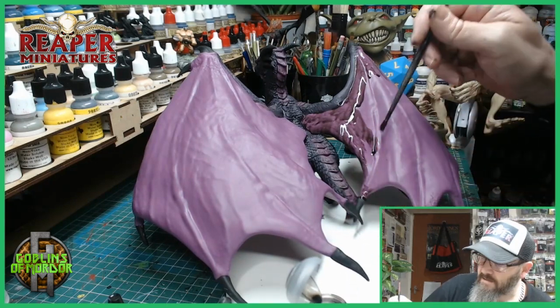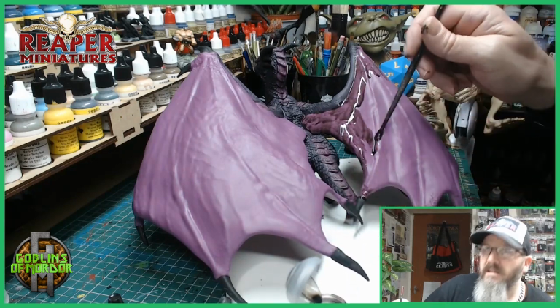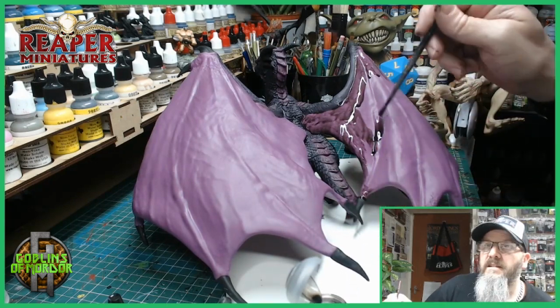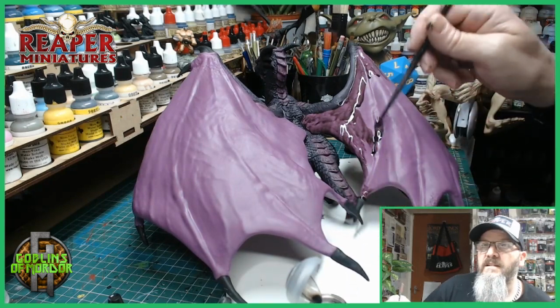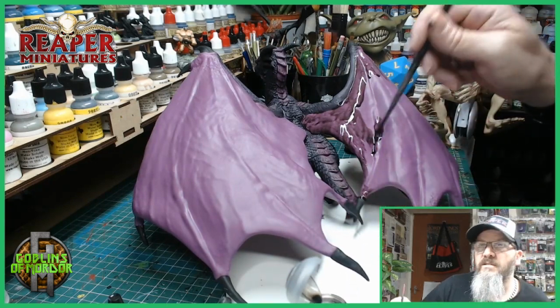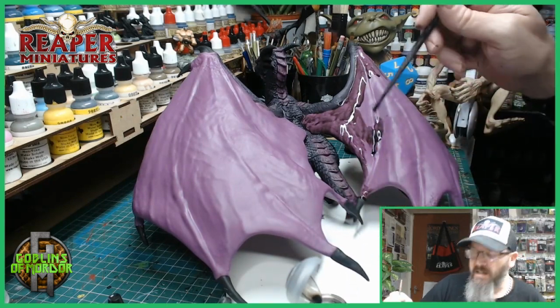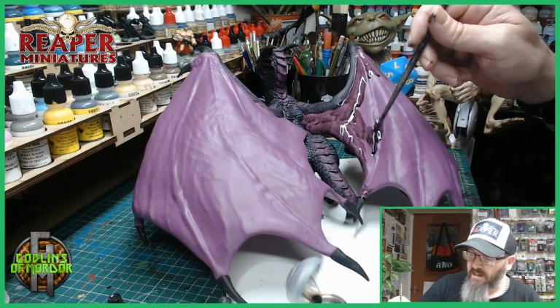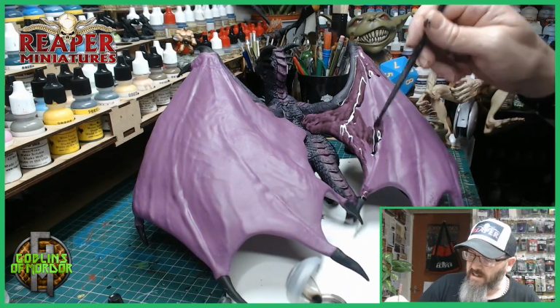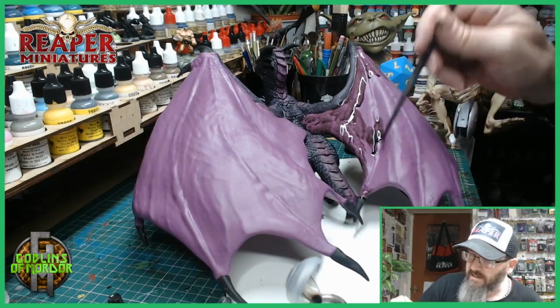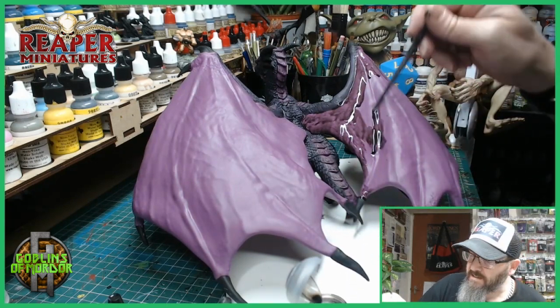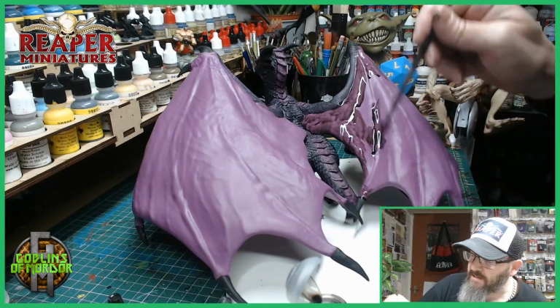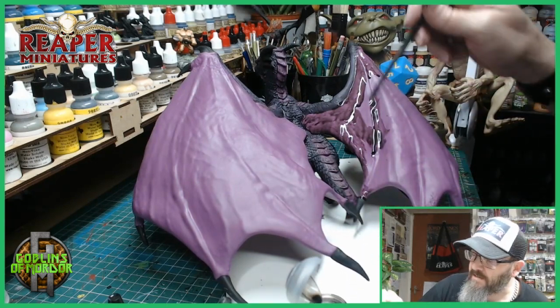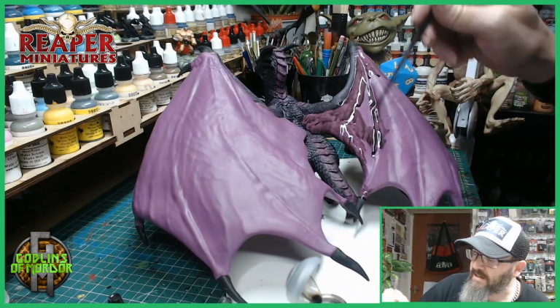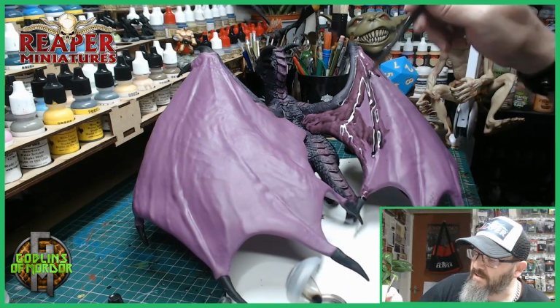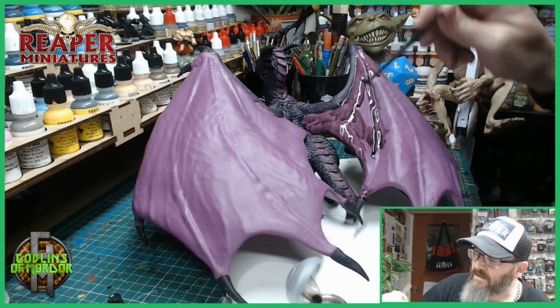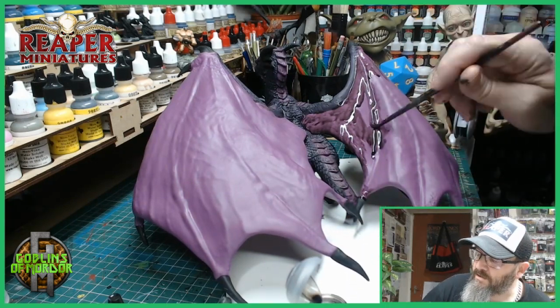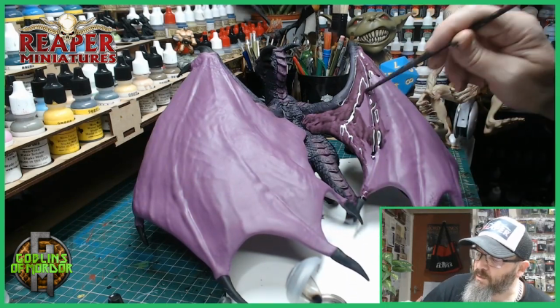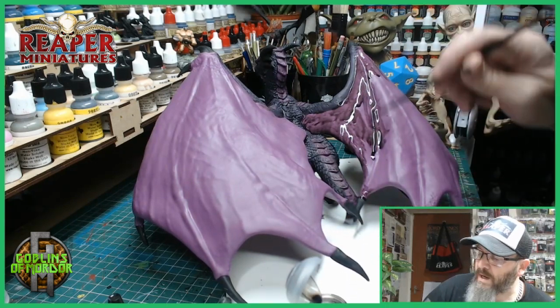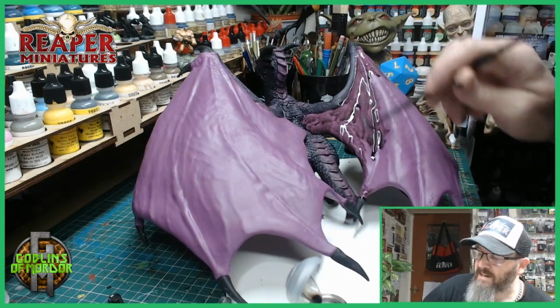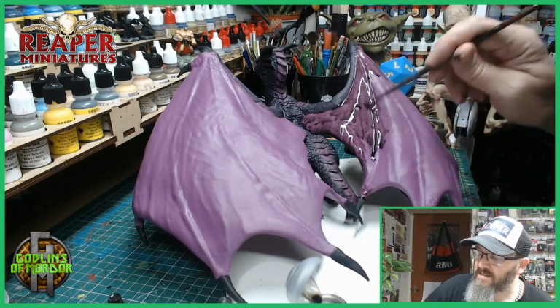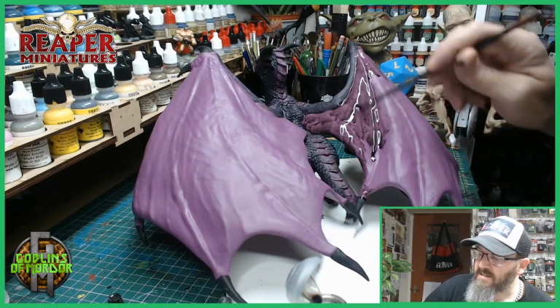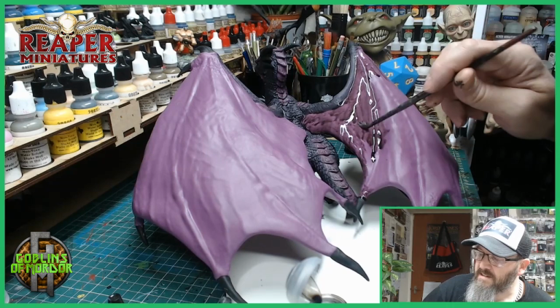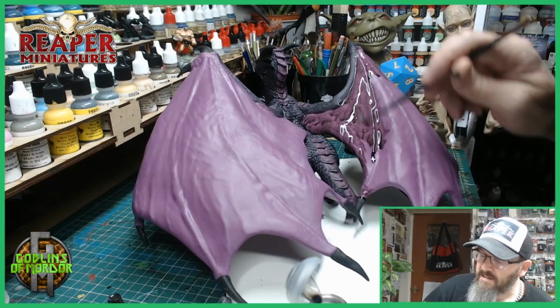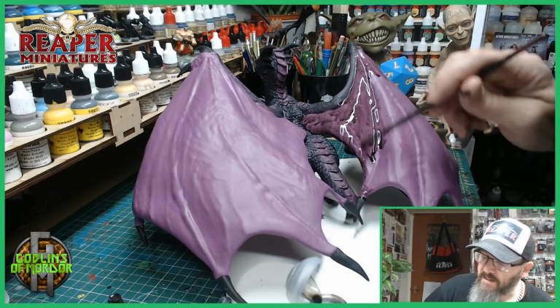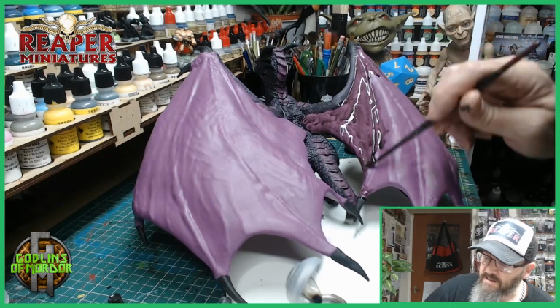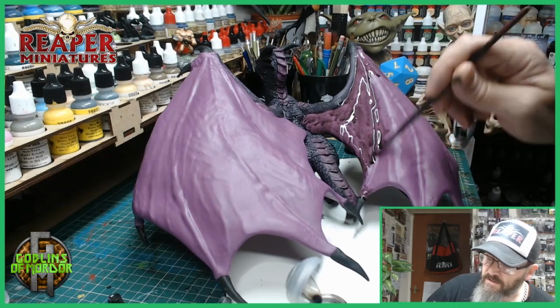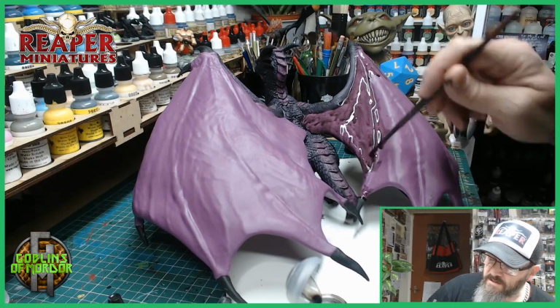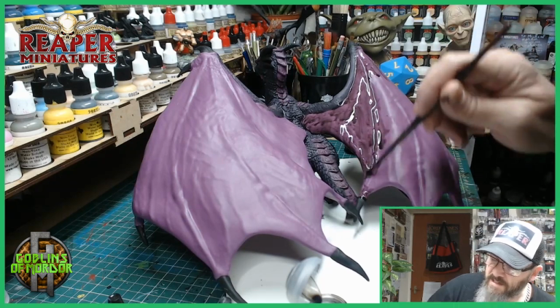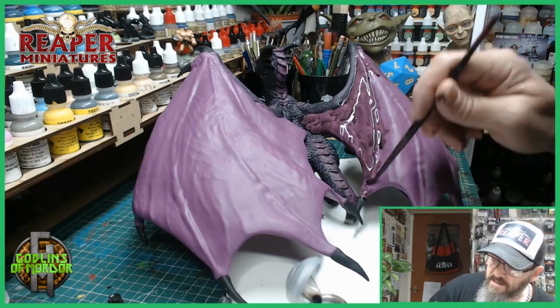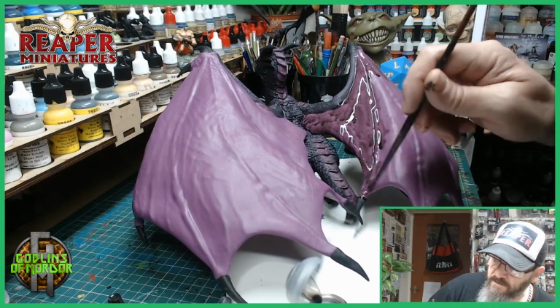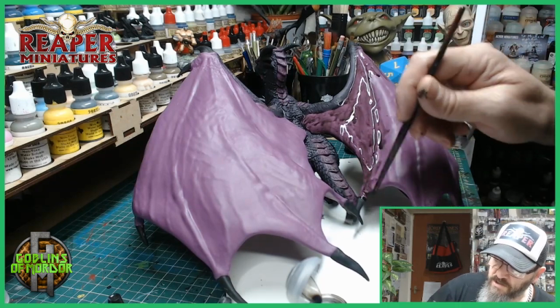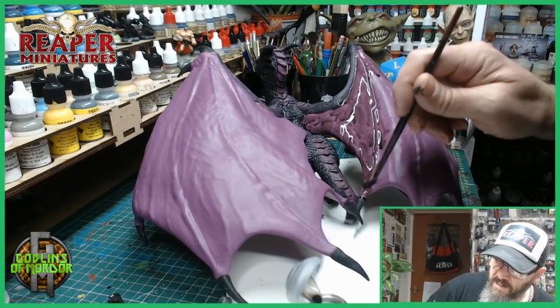This will make our lighting effect on the wings and give a sense of shading.